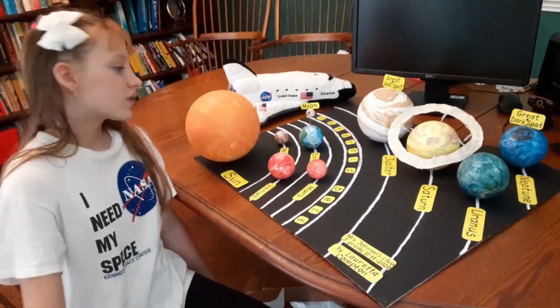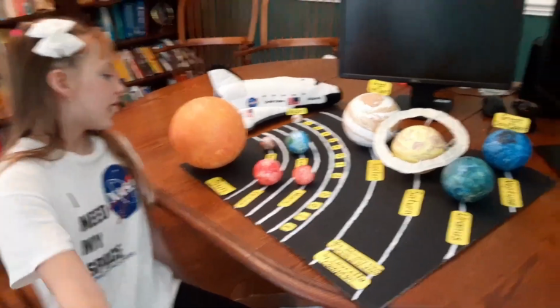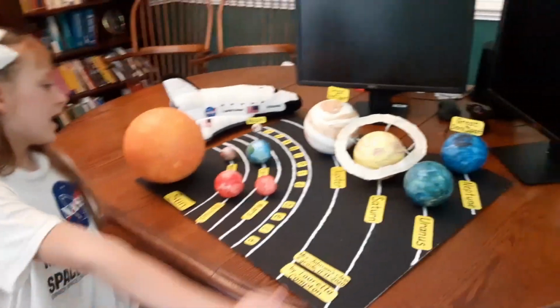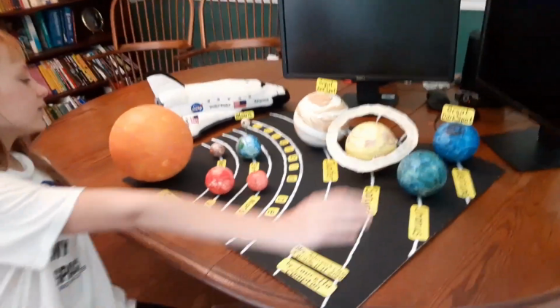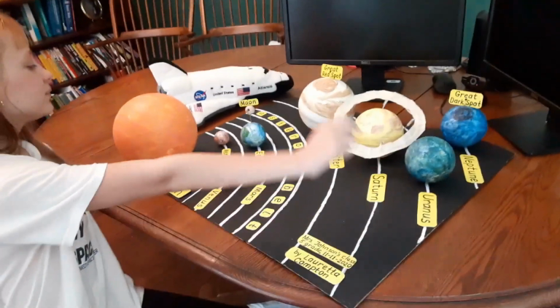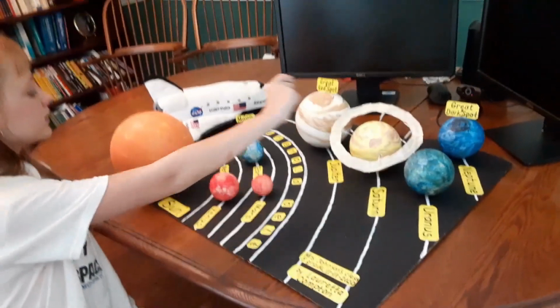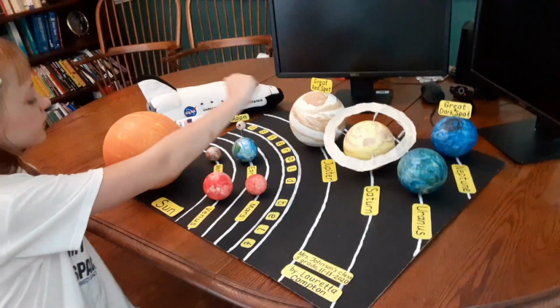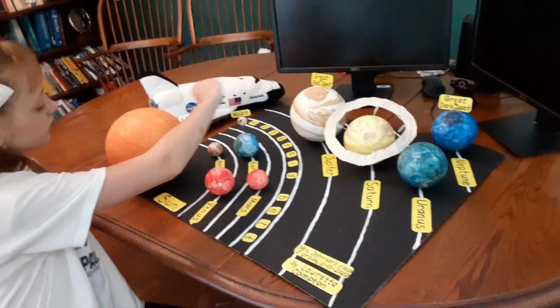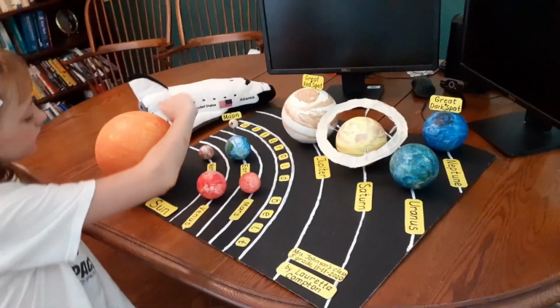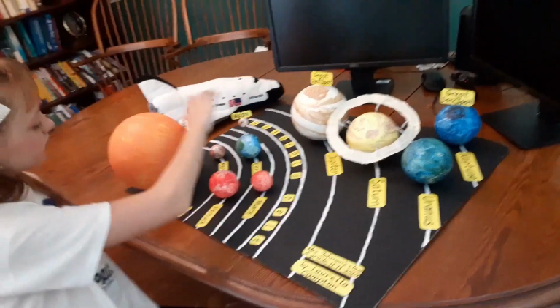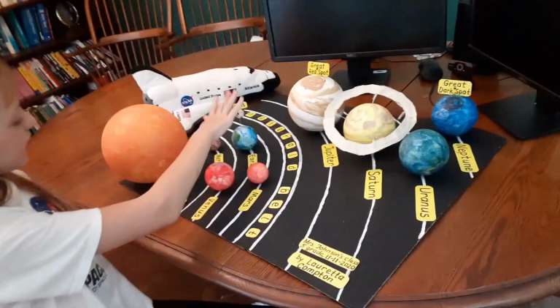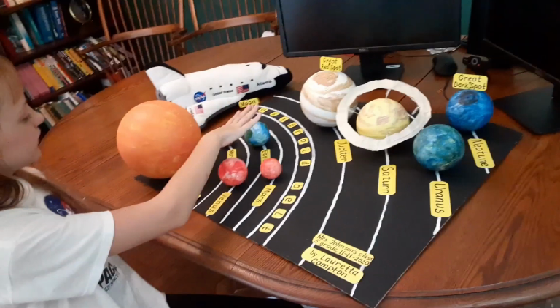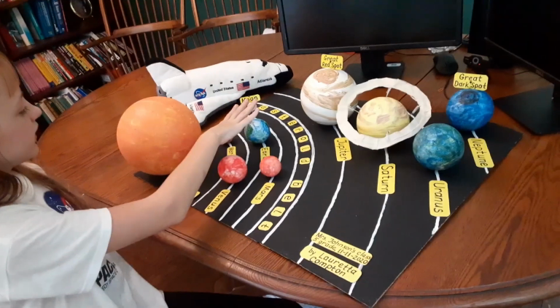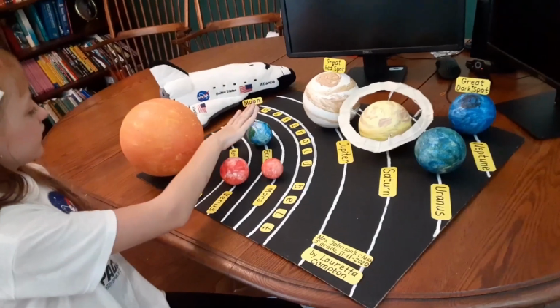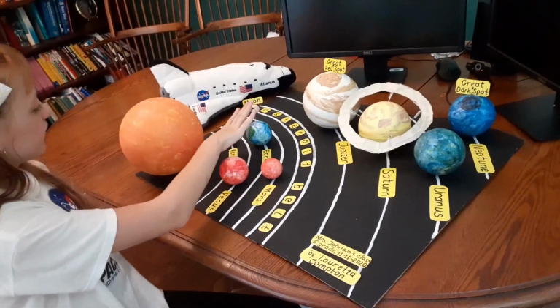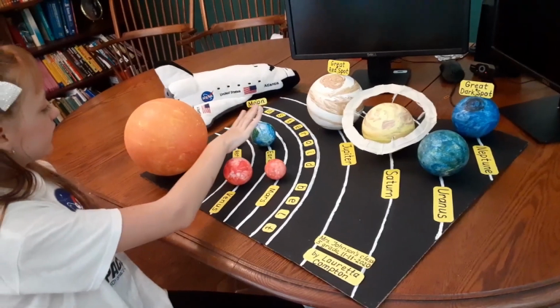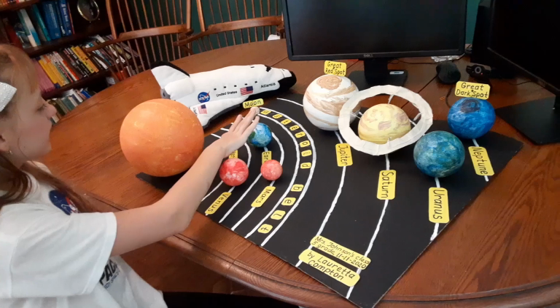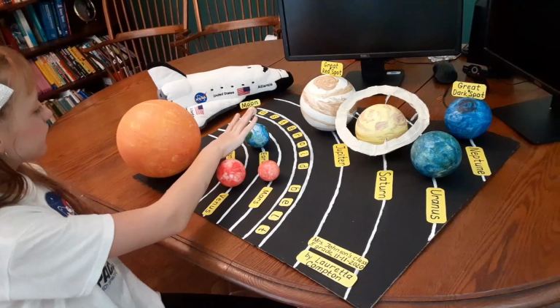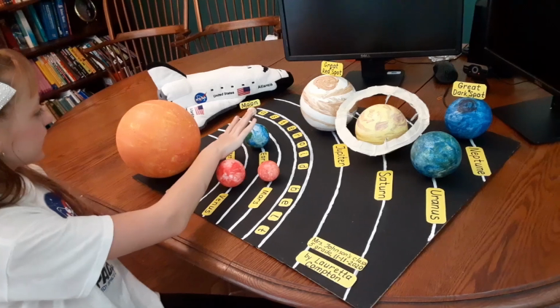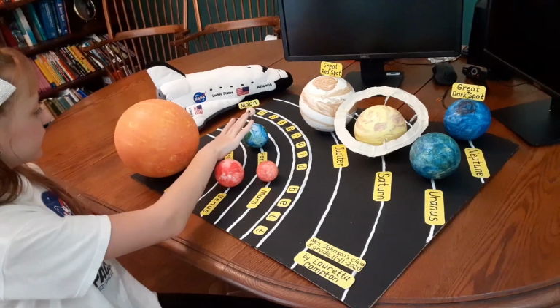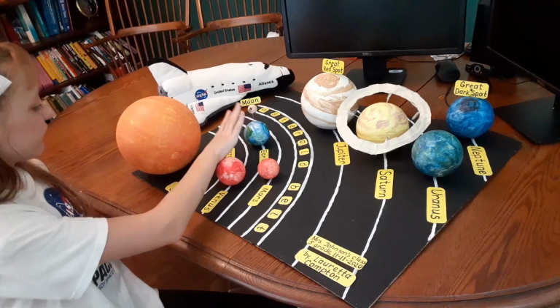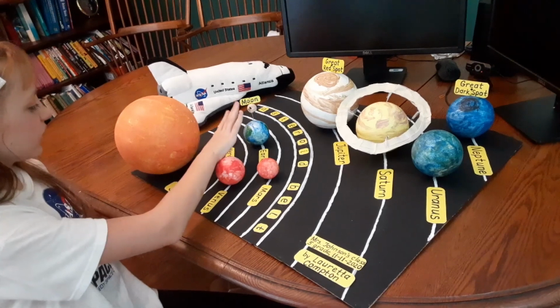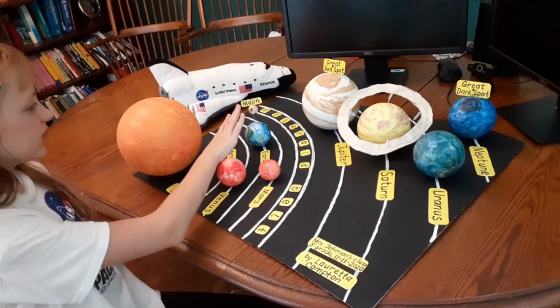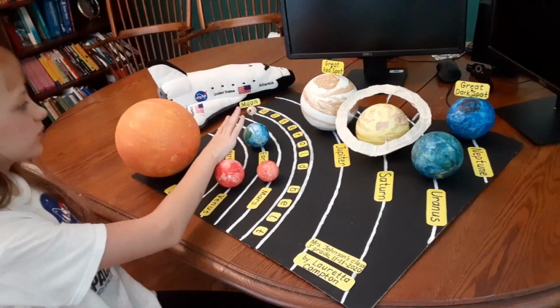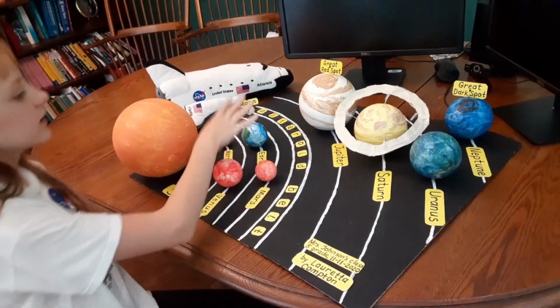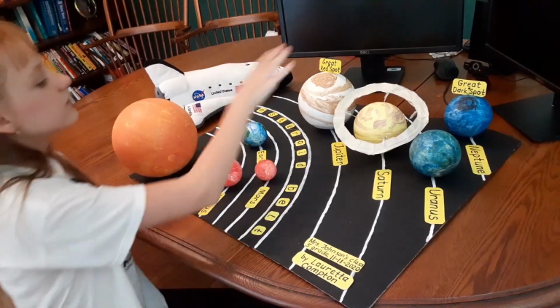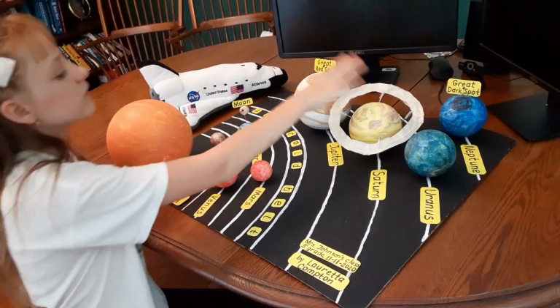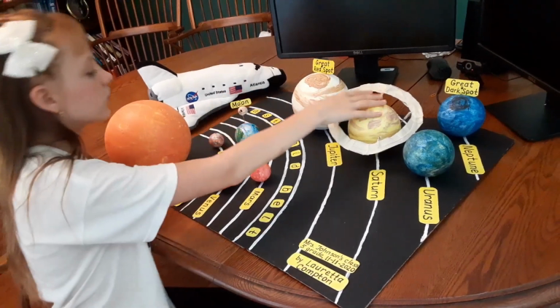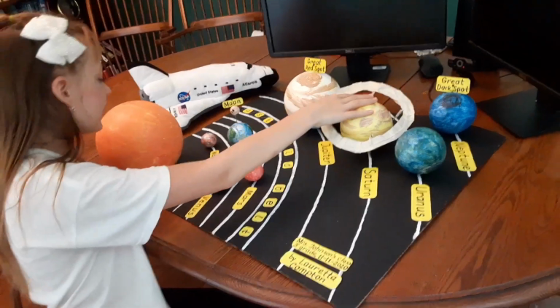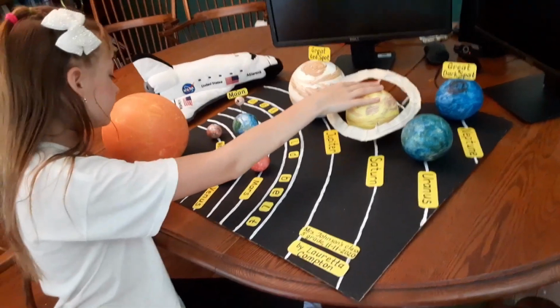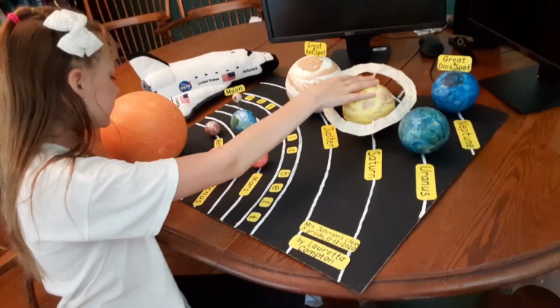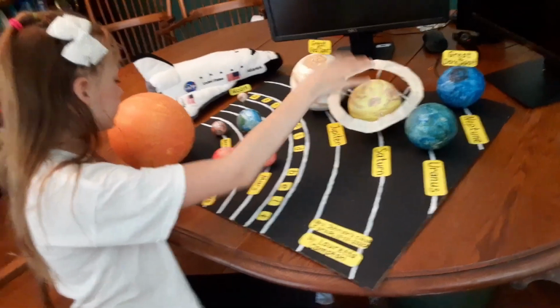Our solar system has eight planets: four inner planets and four outer planets.